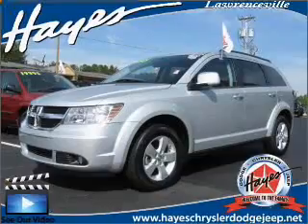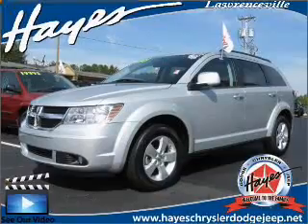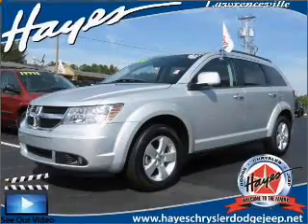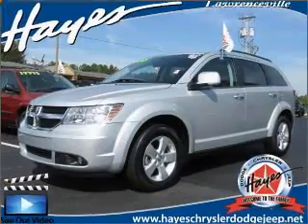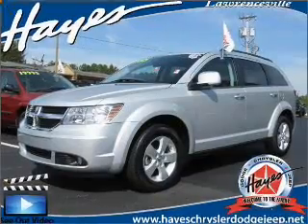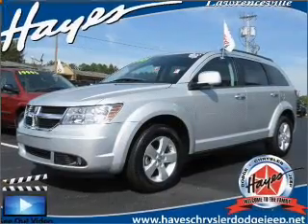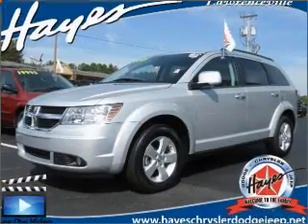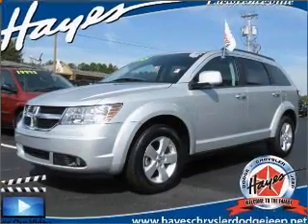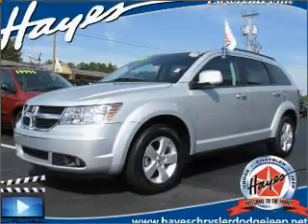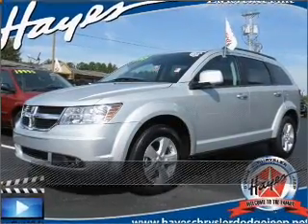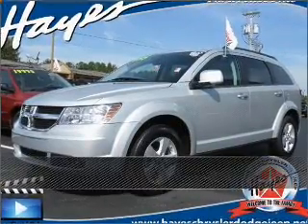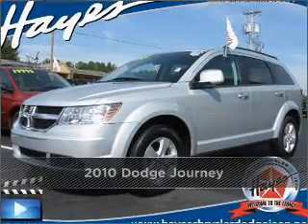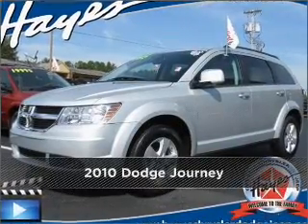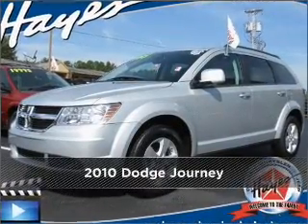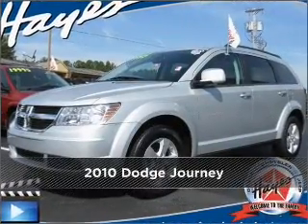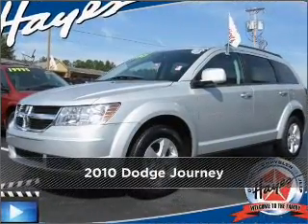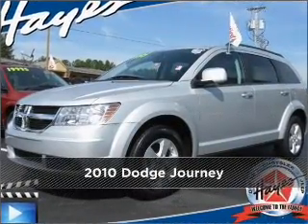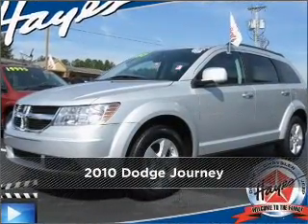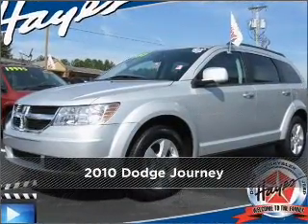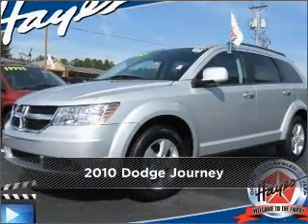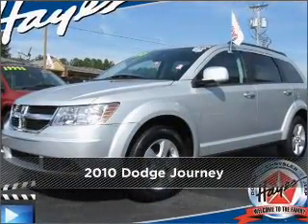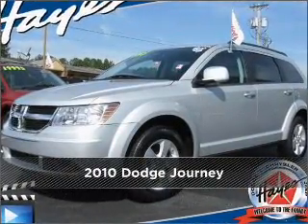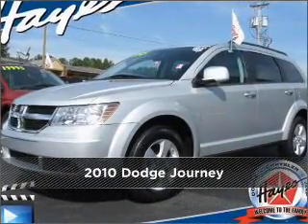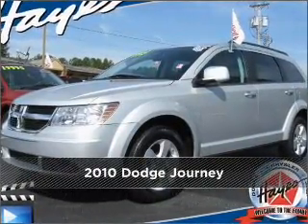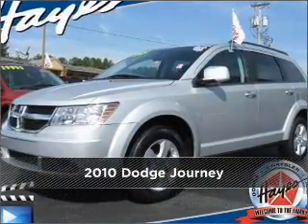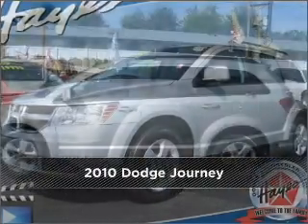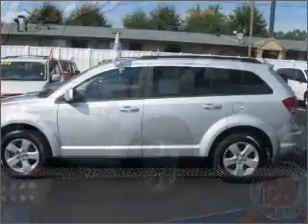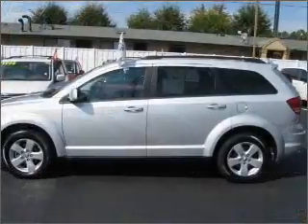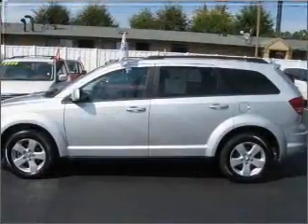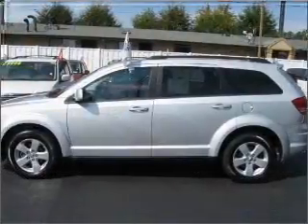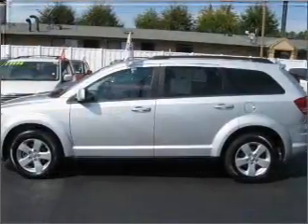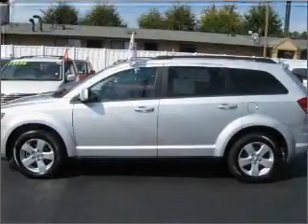Stand out in this 2010 Dodge. Your search stops here with this ideal auto.